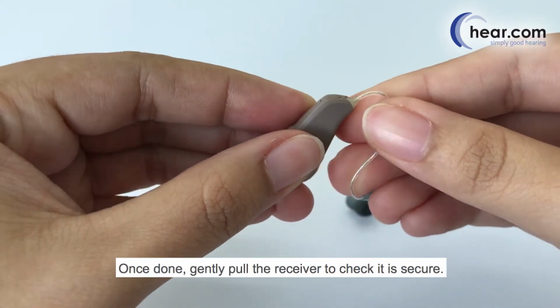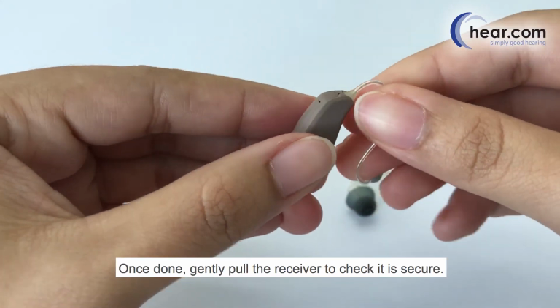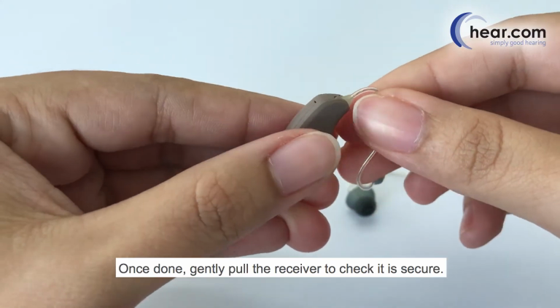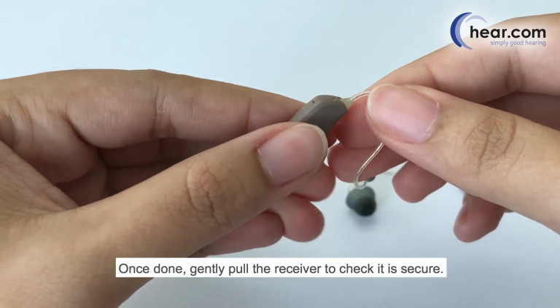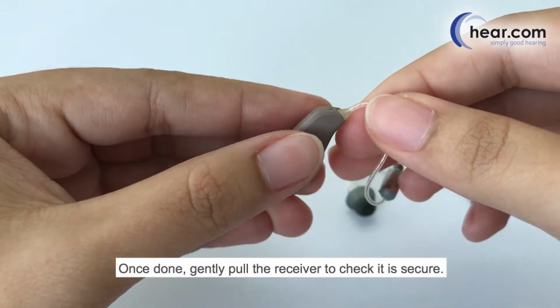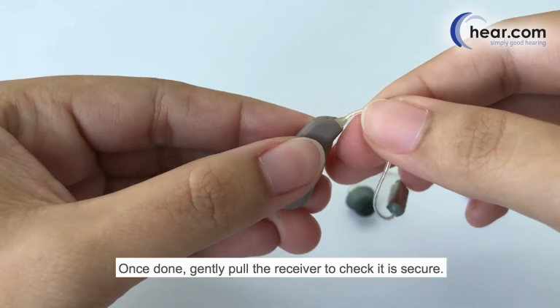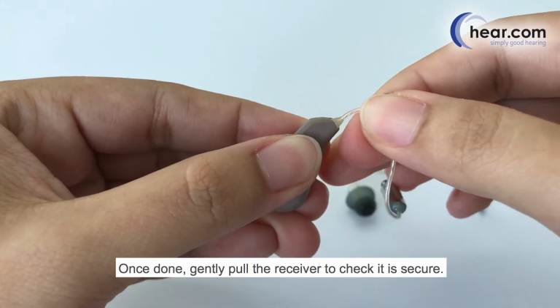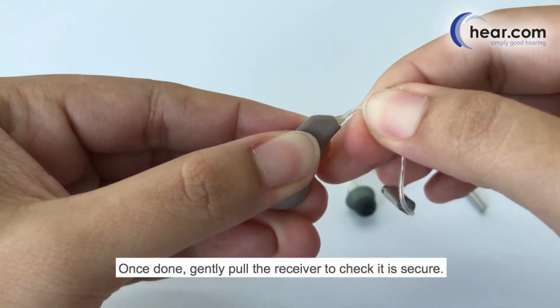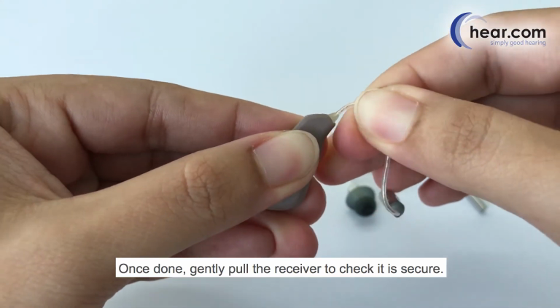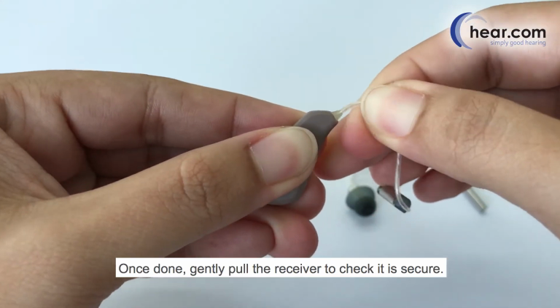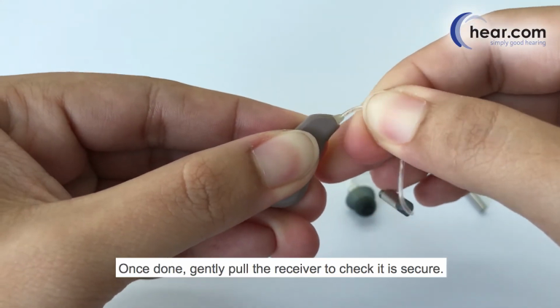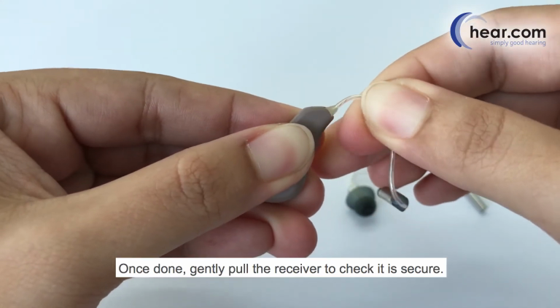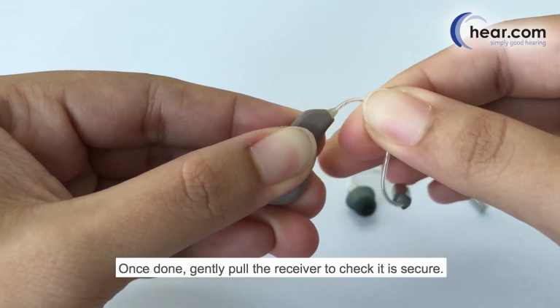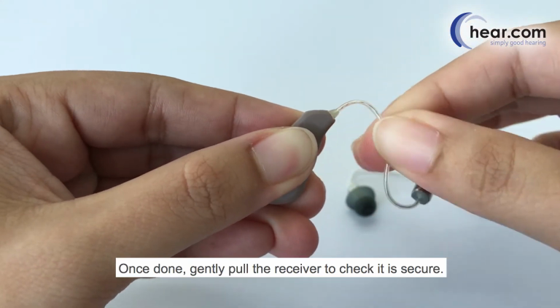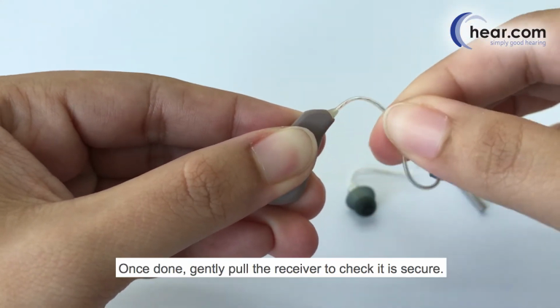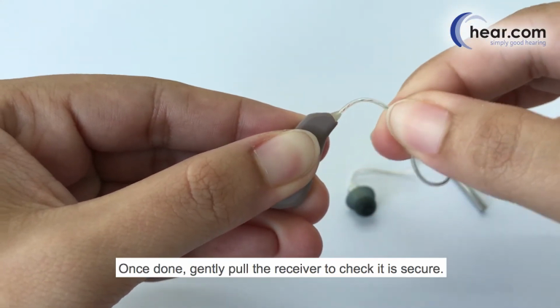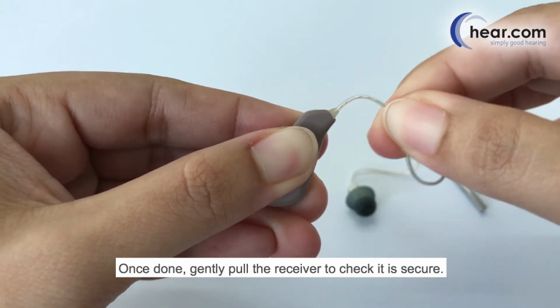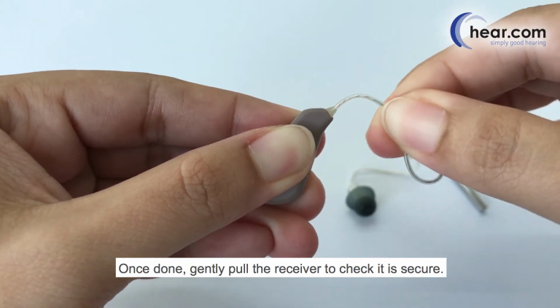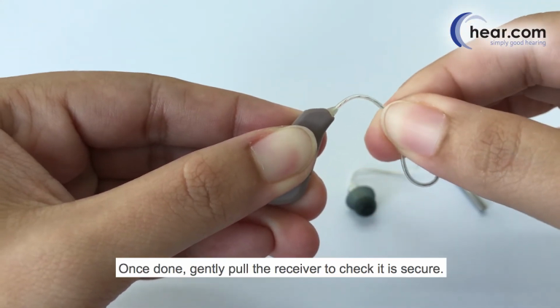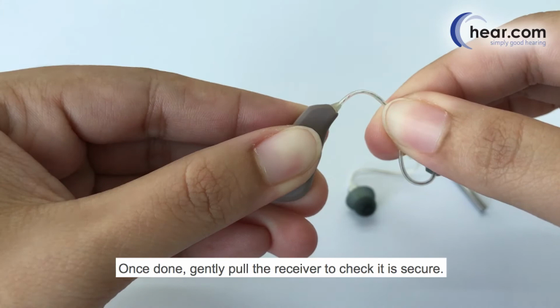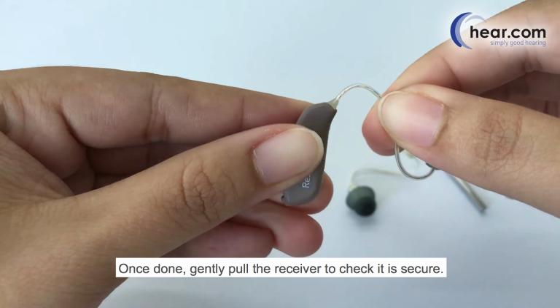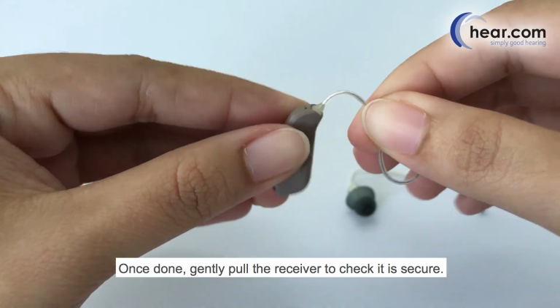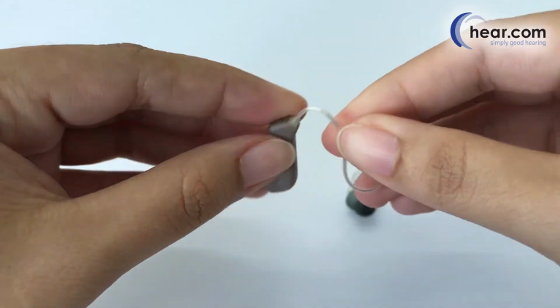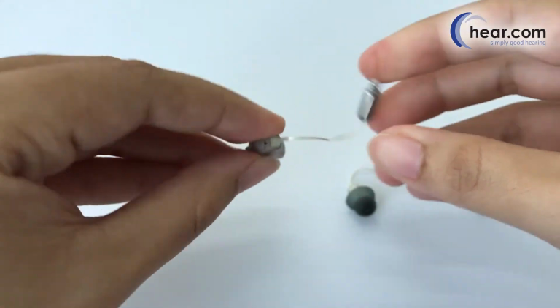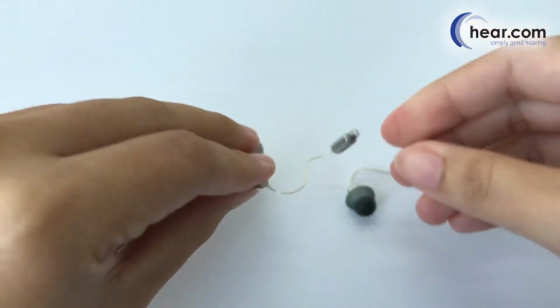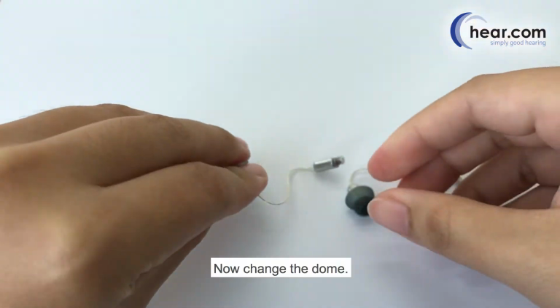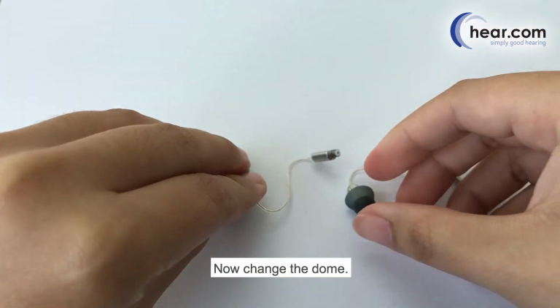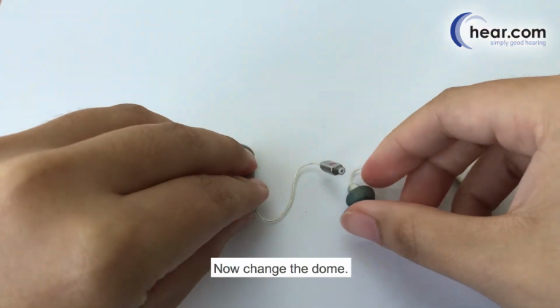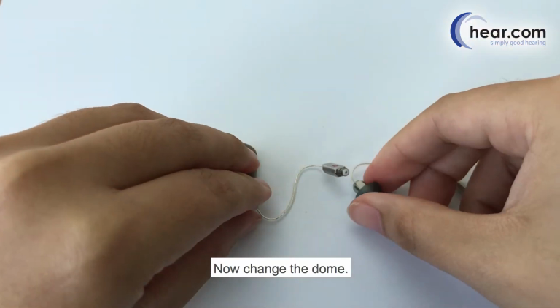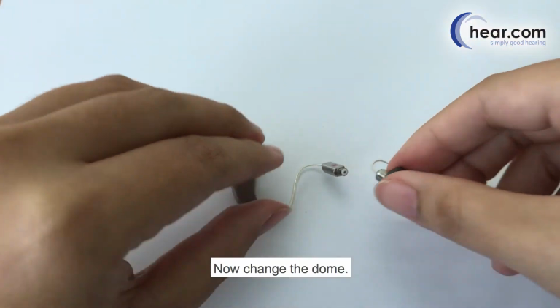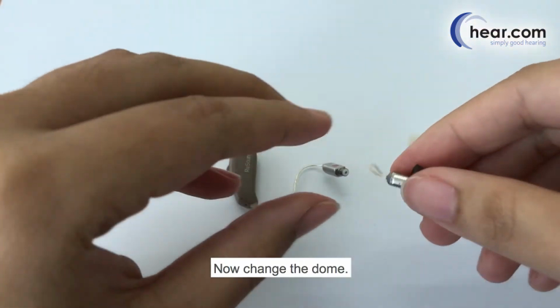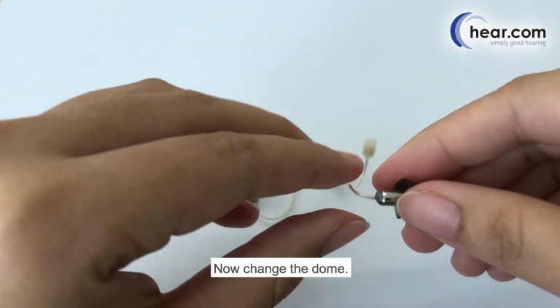Once done, gently pull the receiver to check it is secure. Now change the dome.